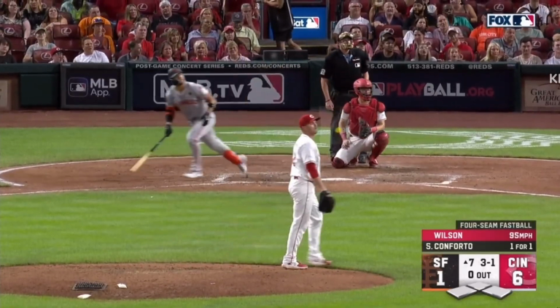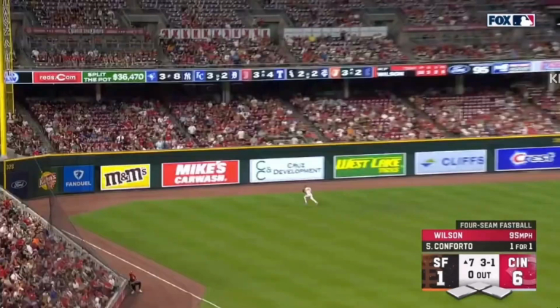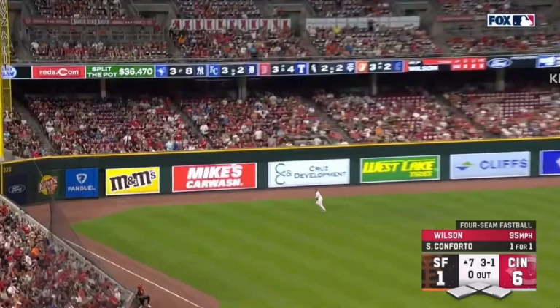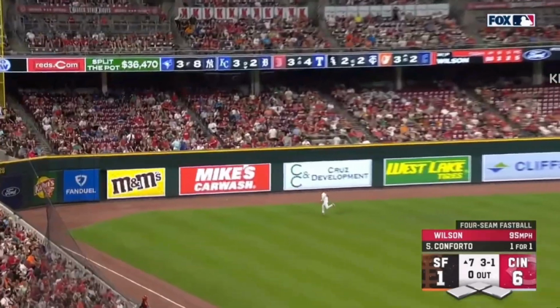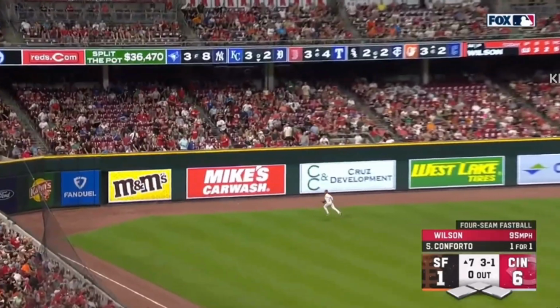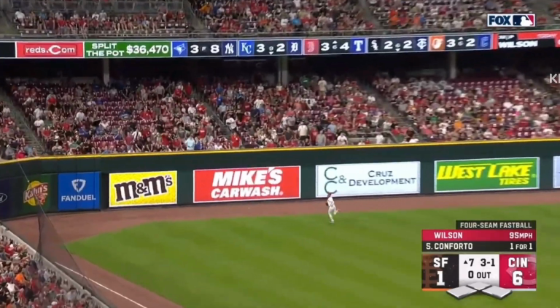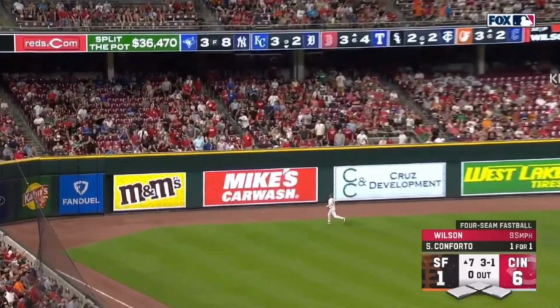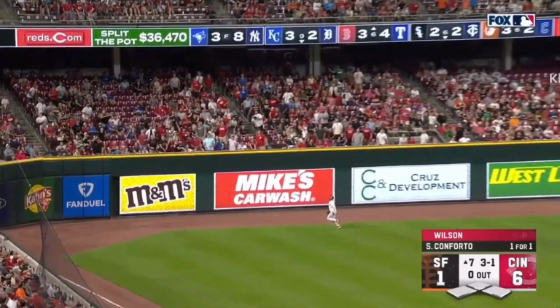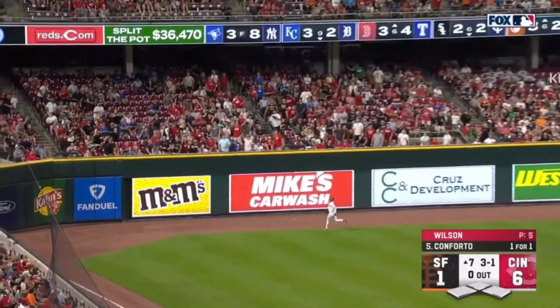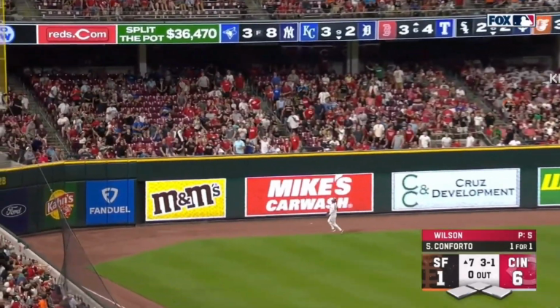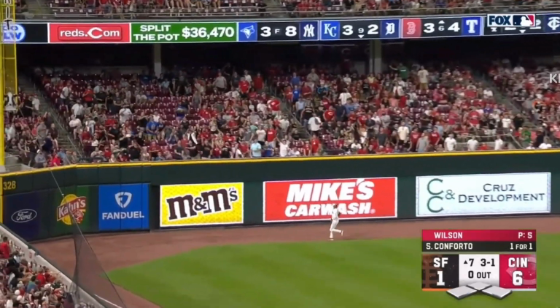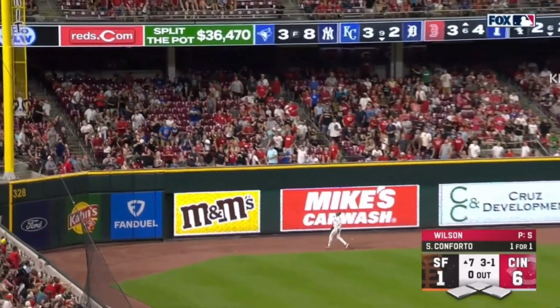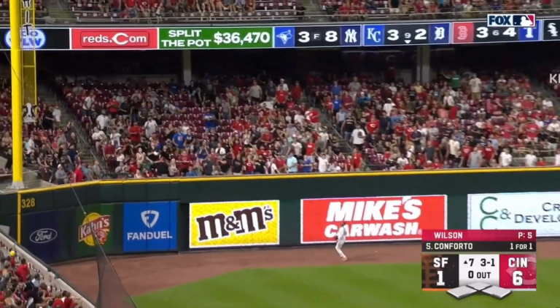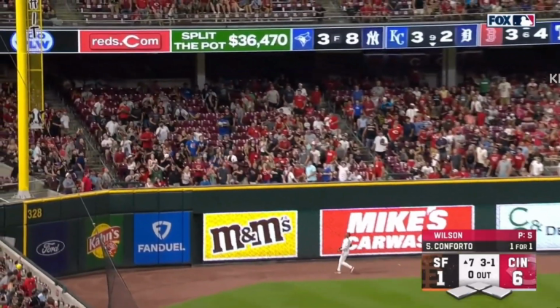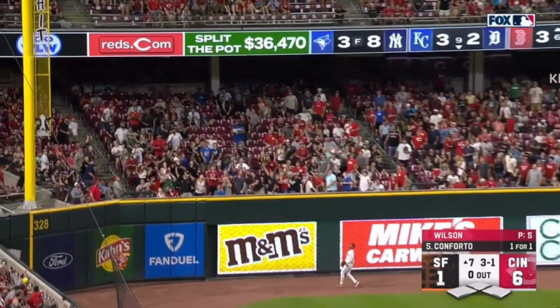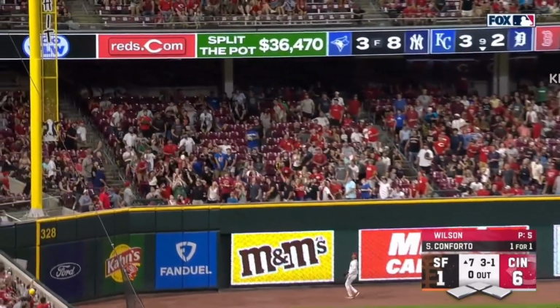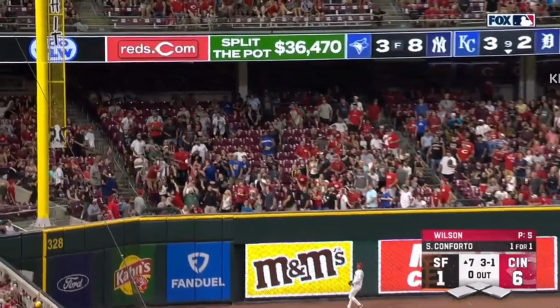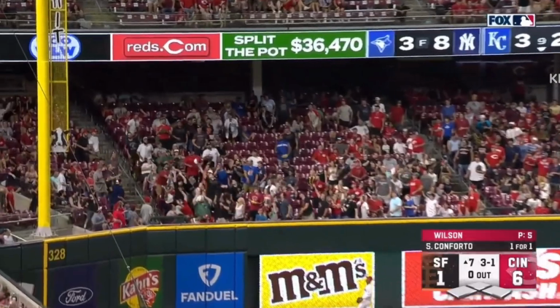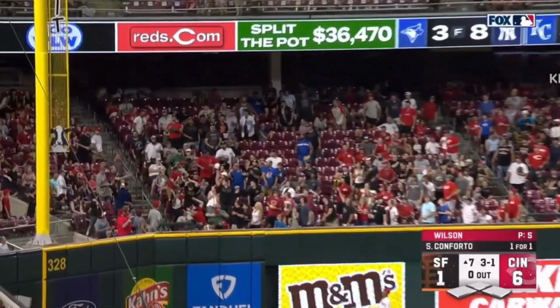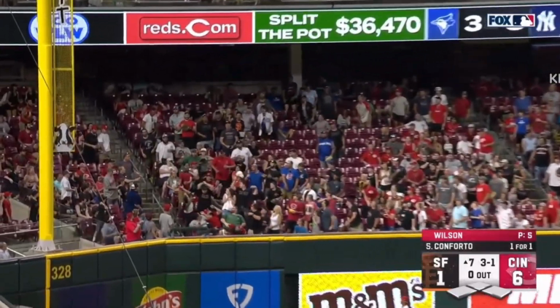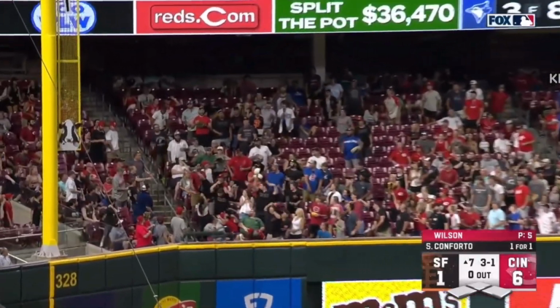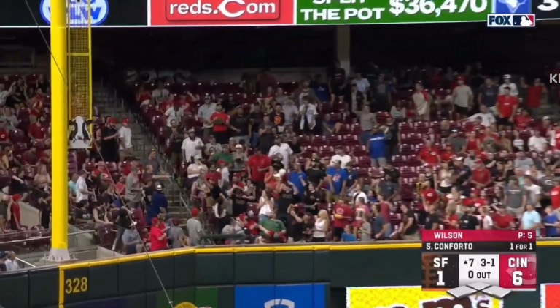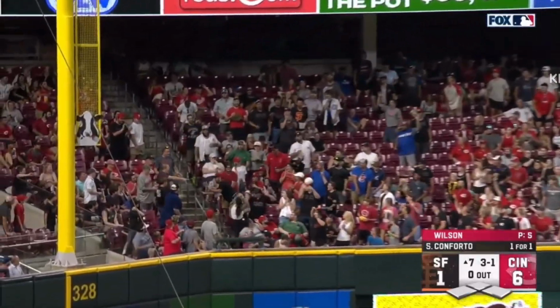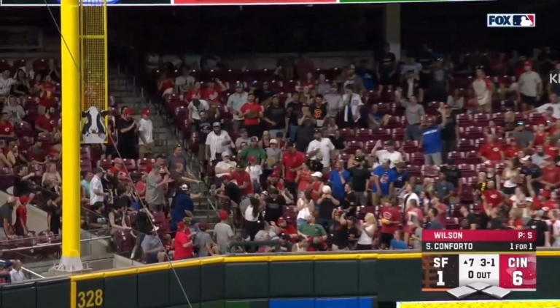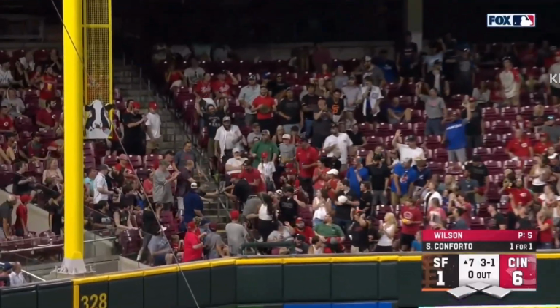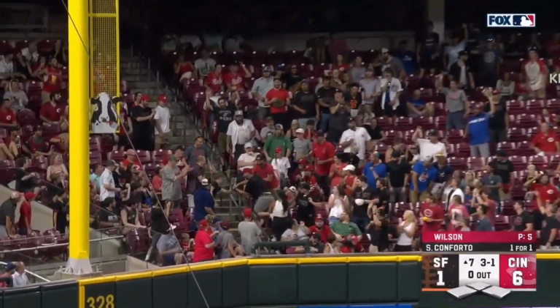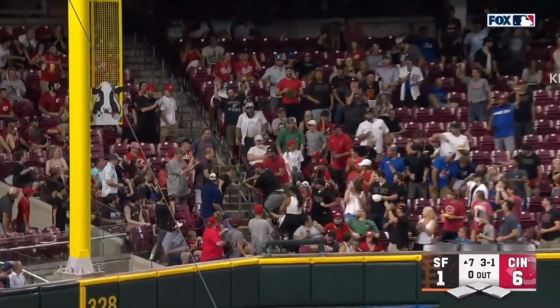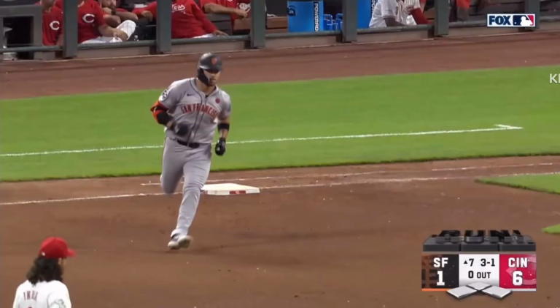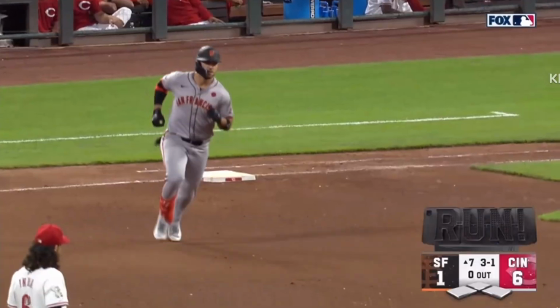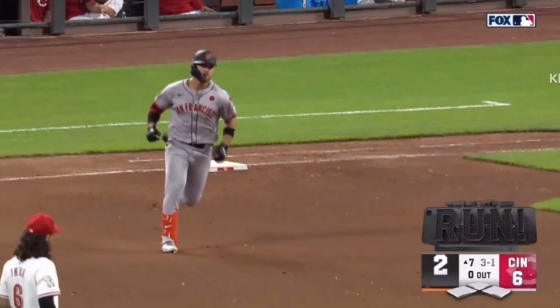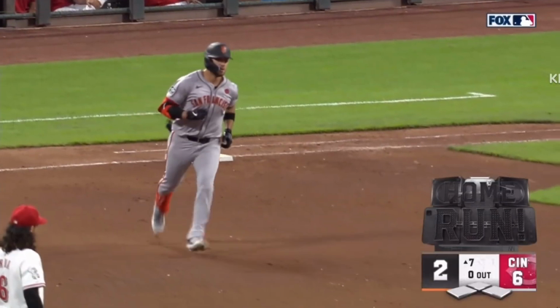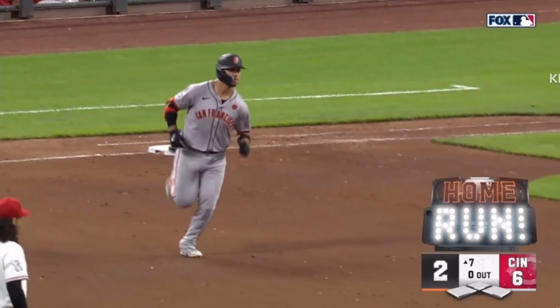Here's a fly ball, deep left. Benson going back, he's at the track, at the wall. It's gone.